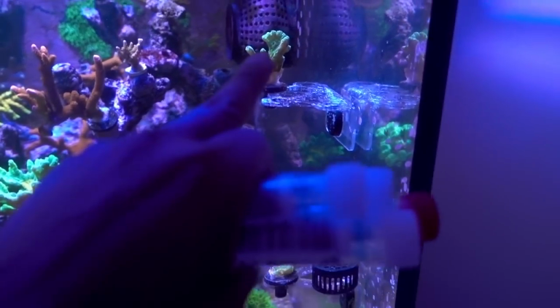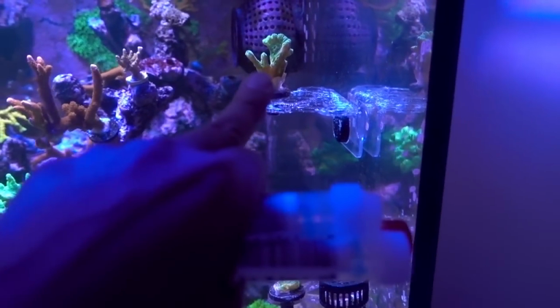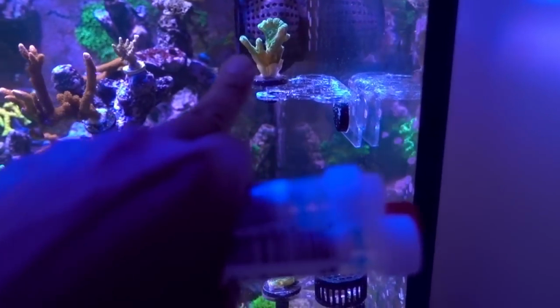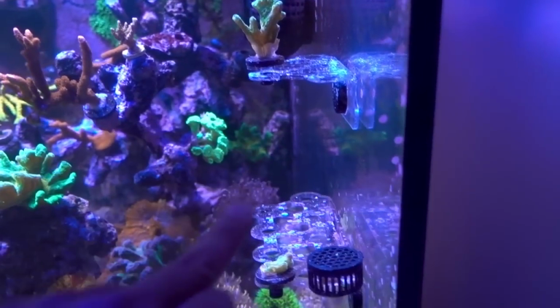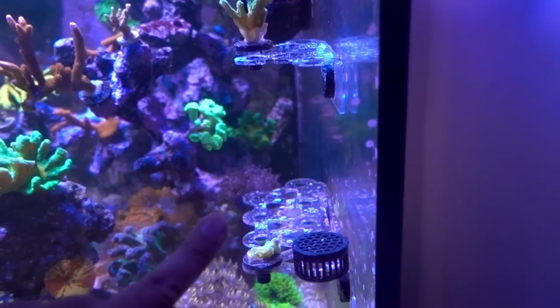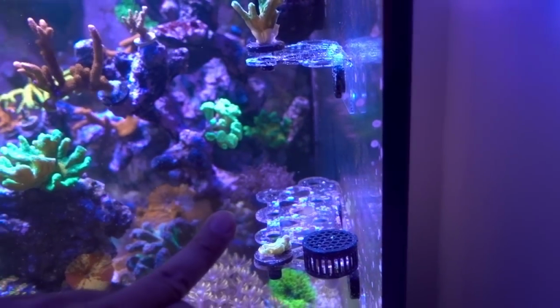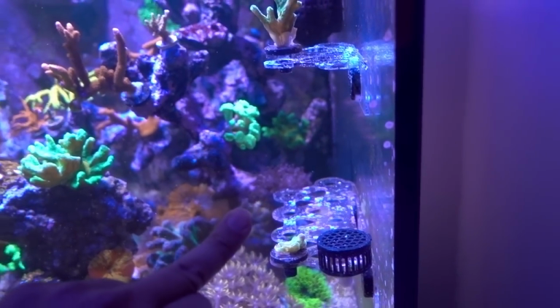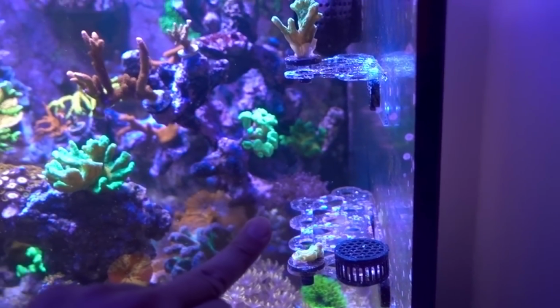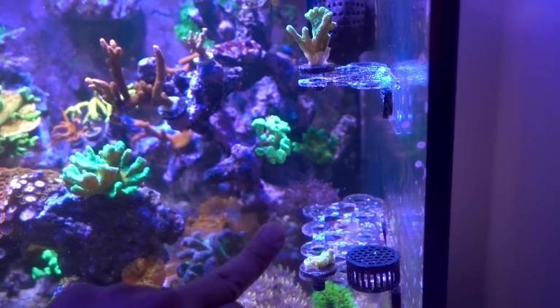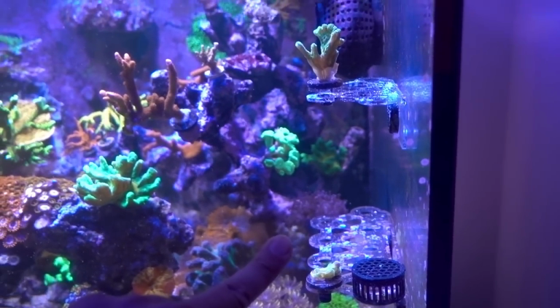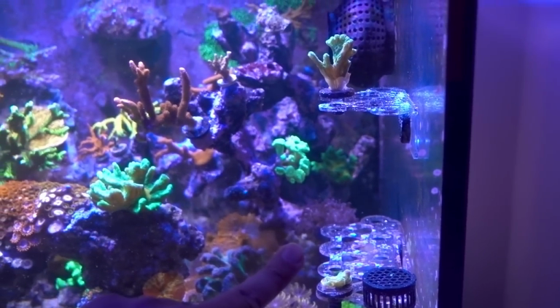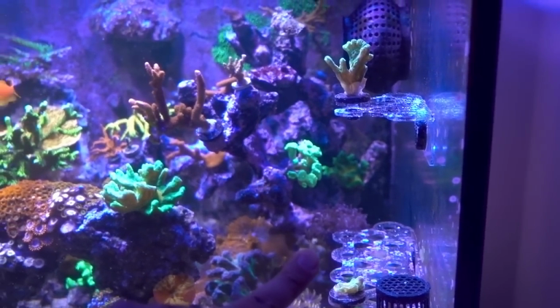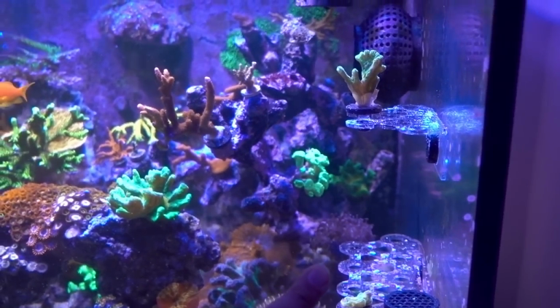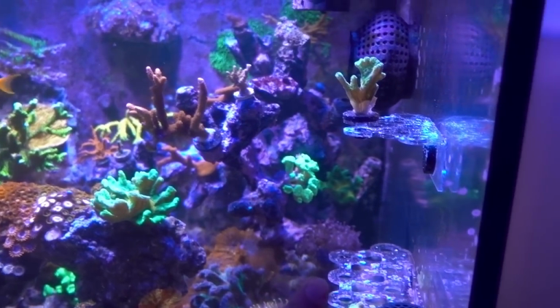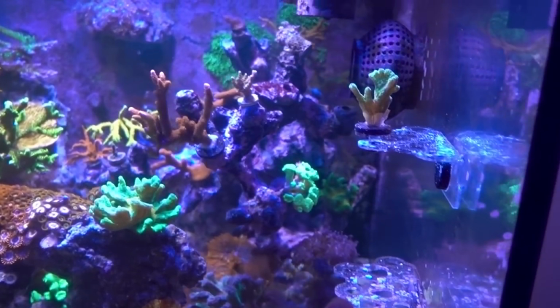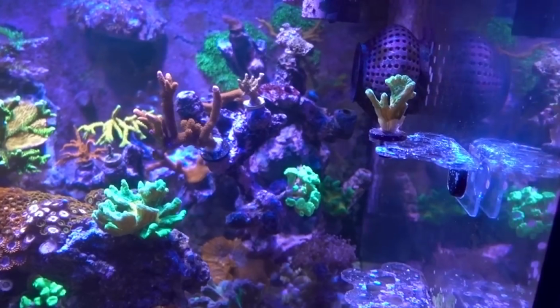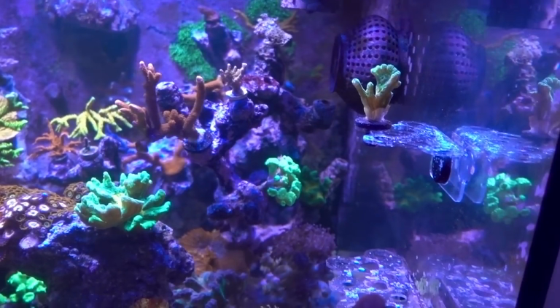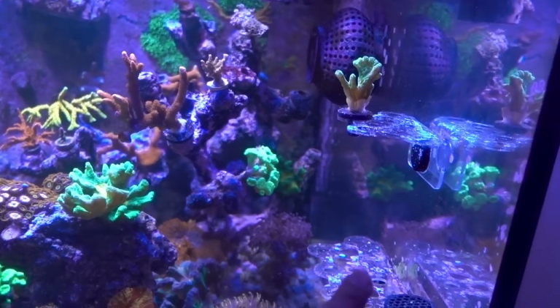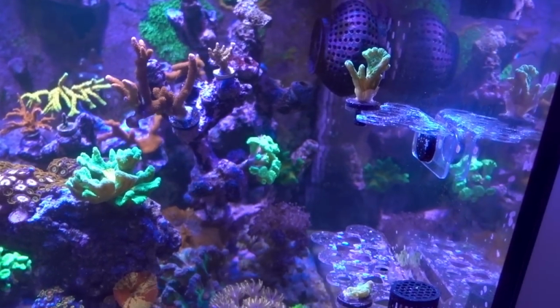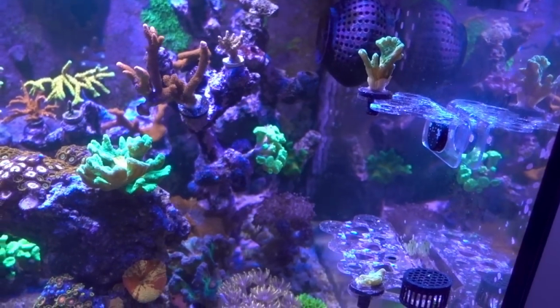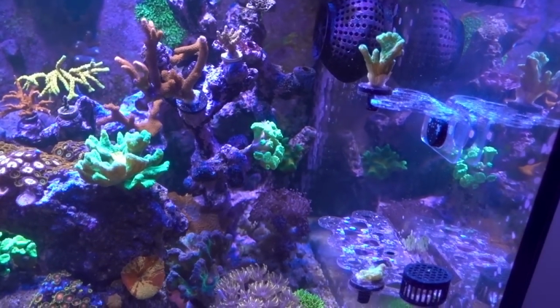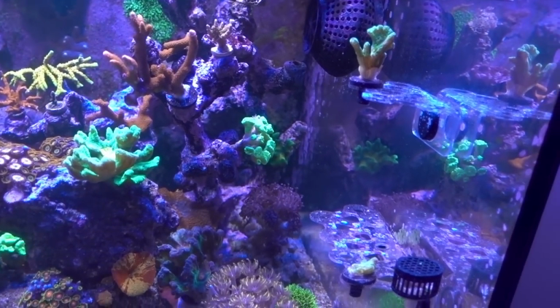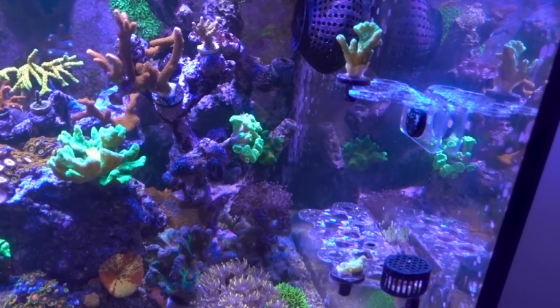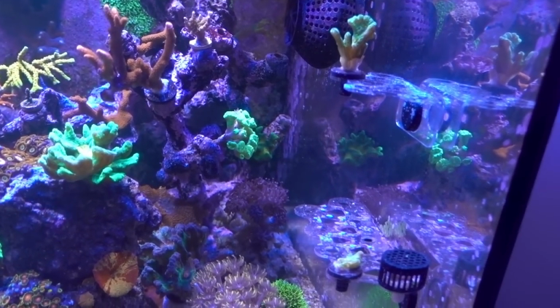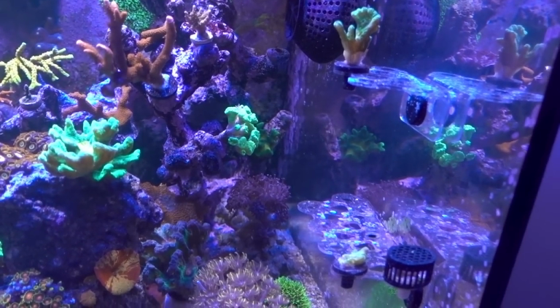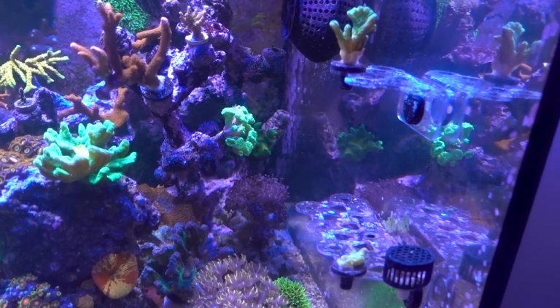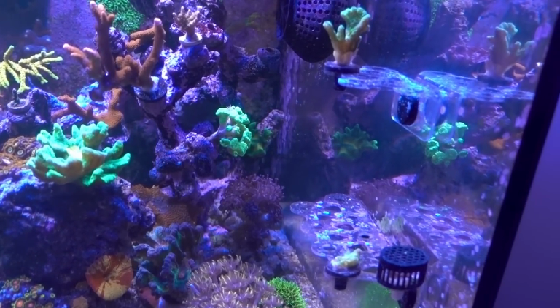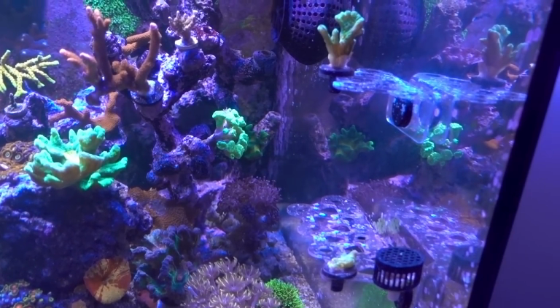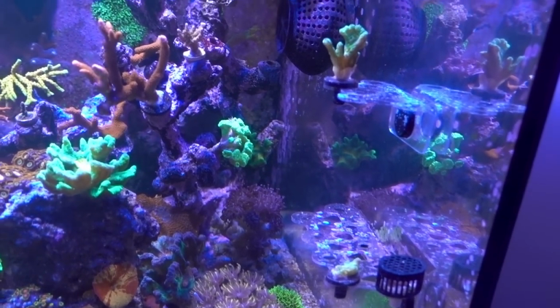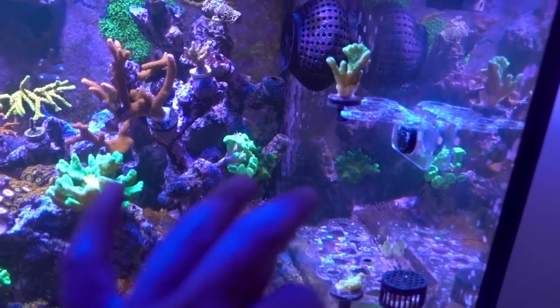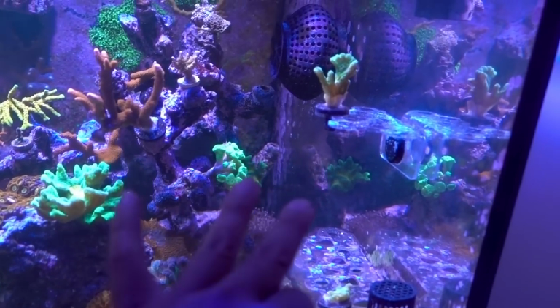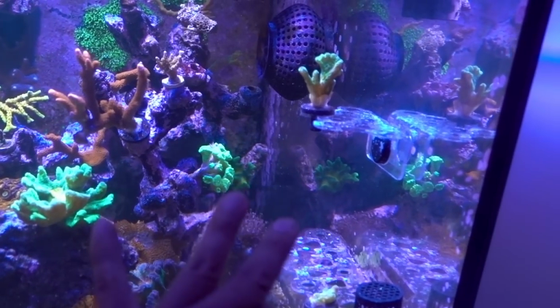For now, all the Space Invader Pactinia are safely with Lin. Hopefully she can turn them around, because in my tank they were going down really, really quickly.